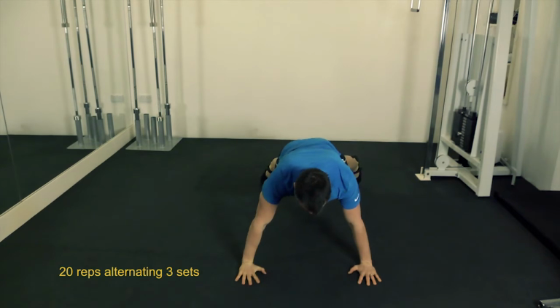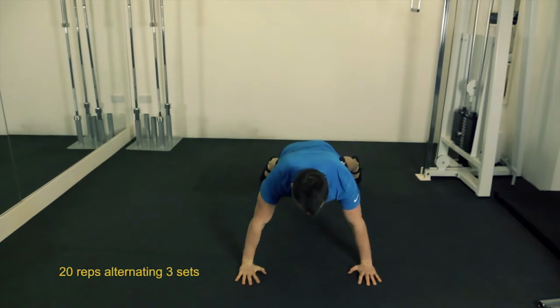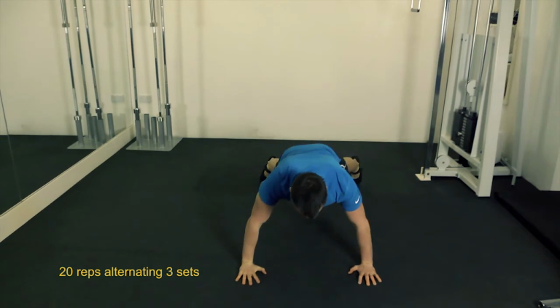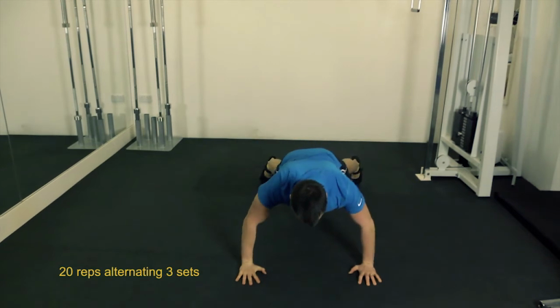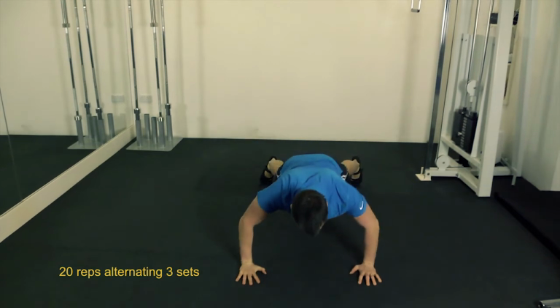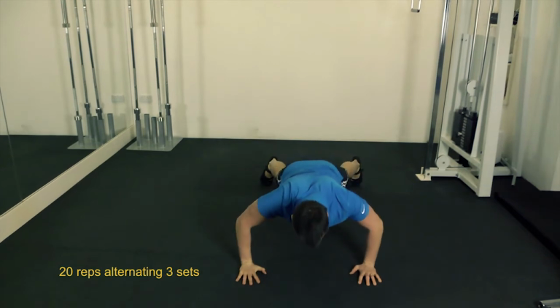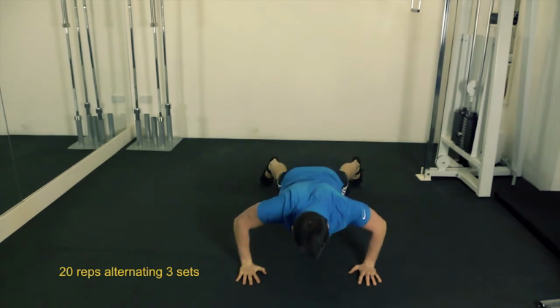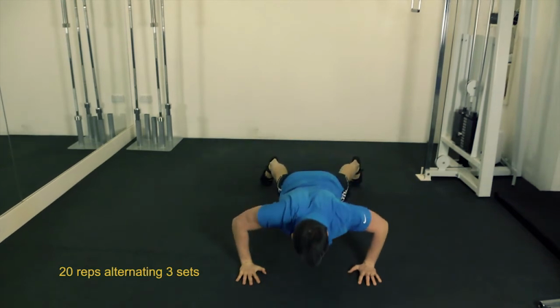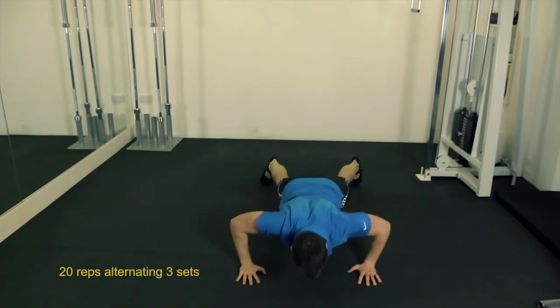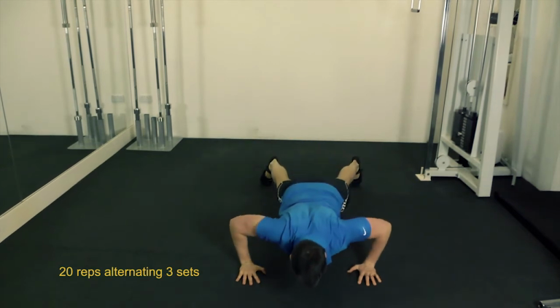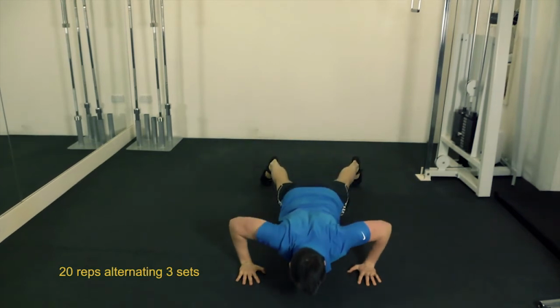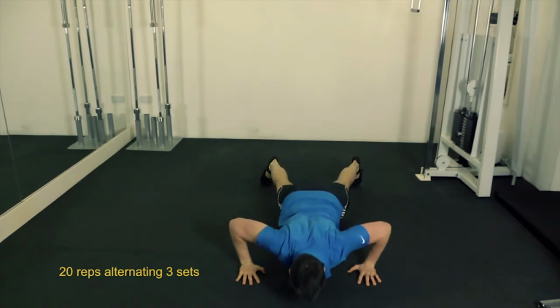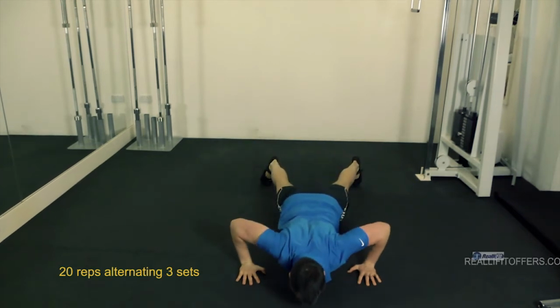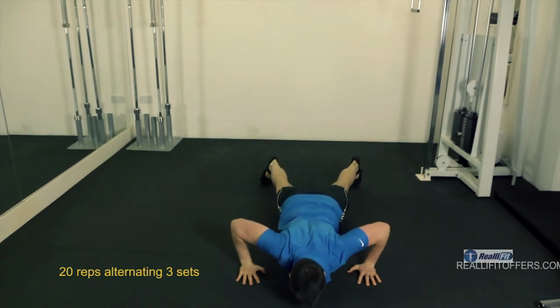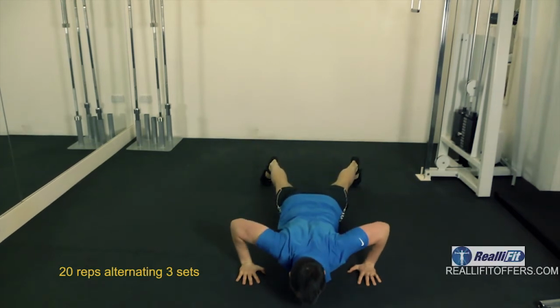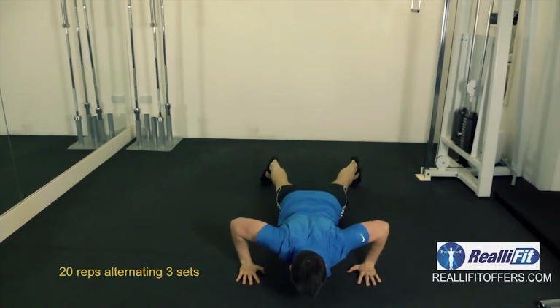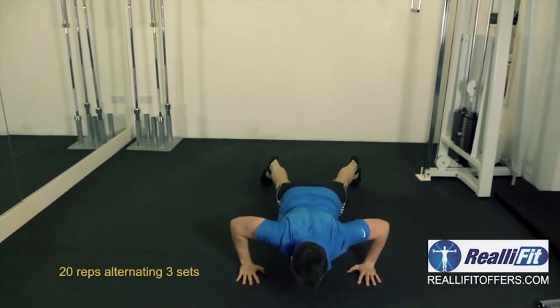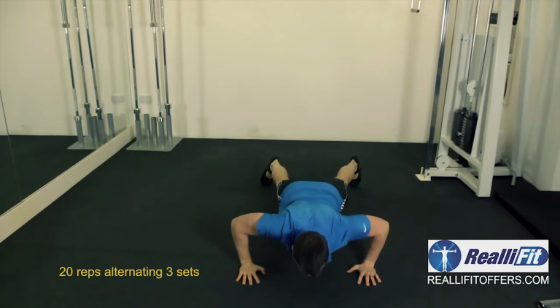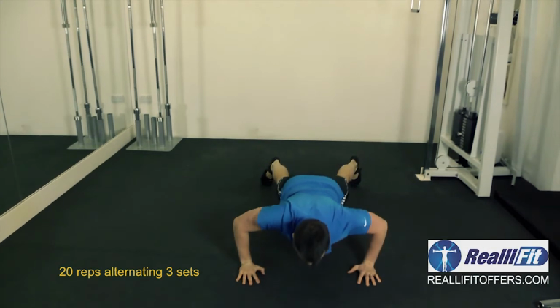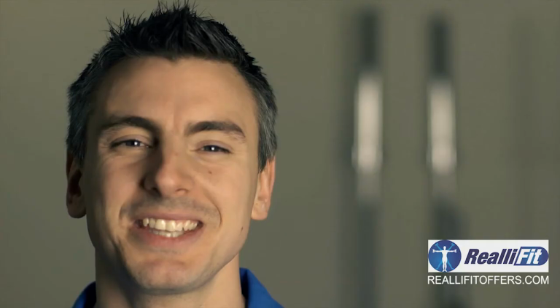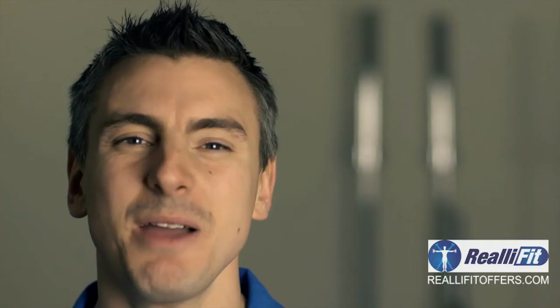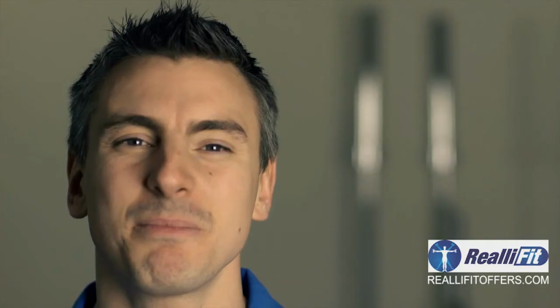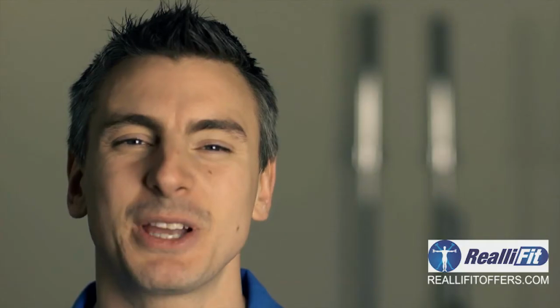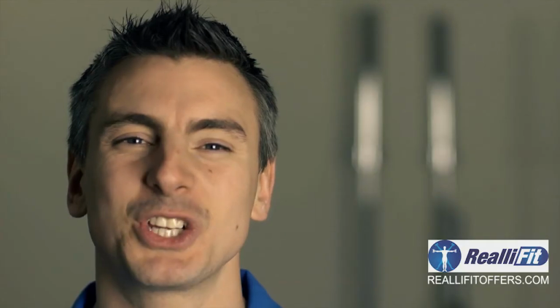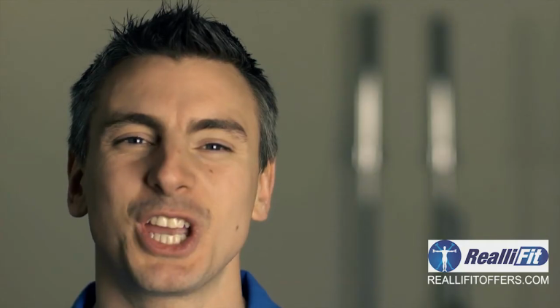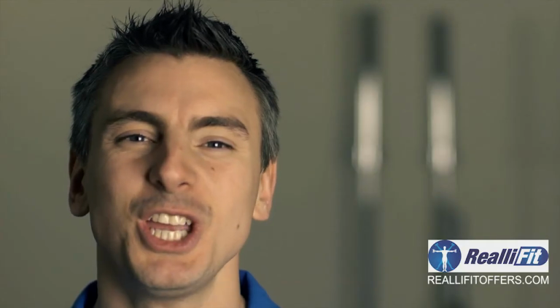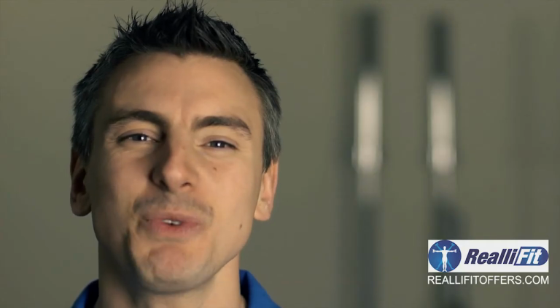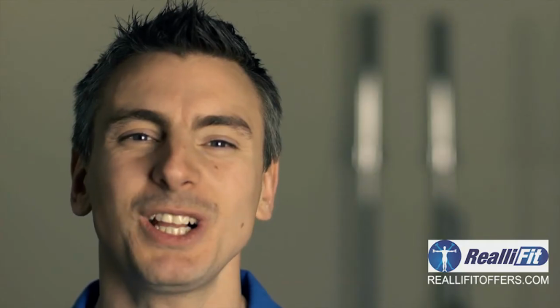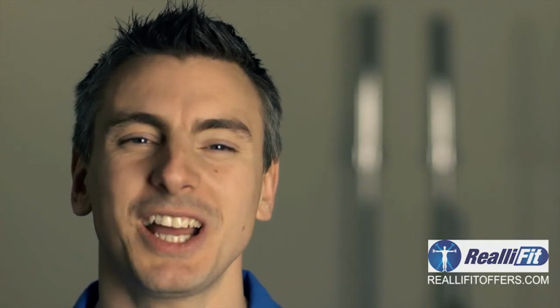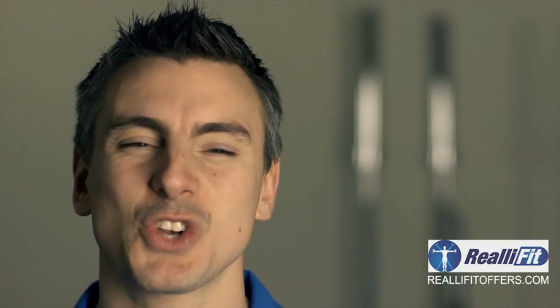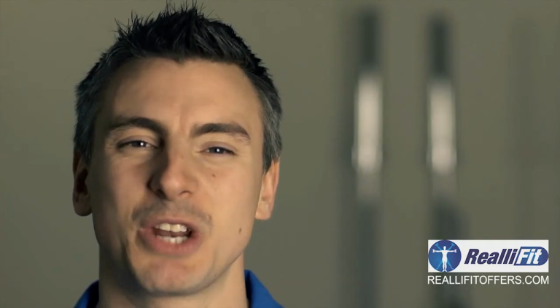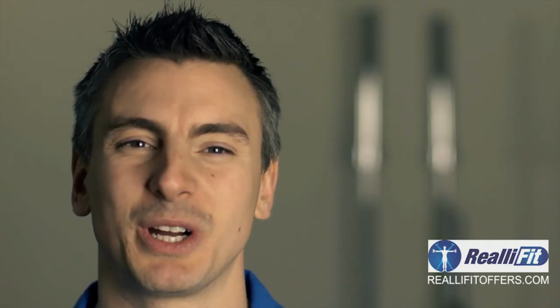Those were my really fit windmill push-ups. Until next time, make sure you eat real and train real.